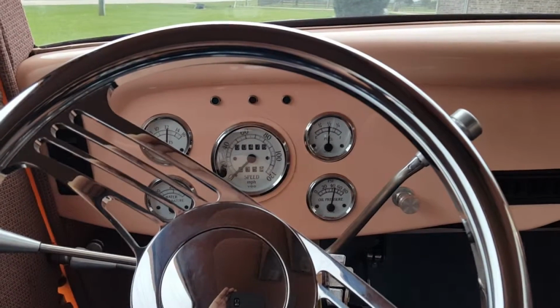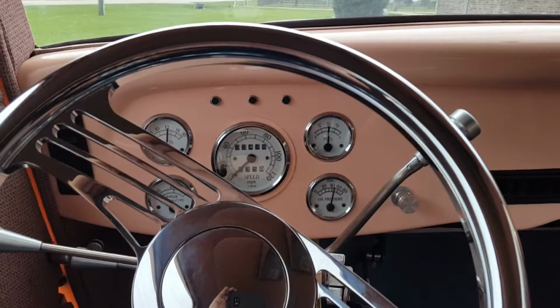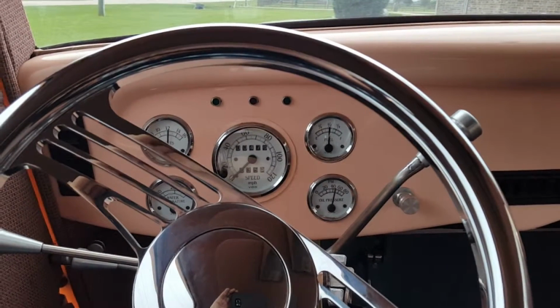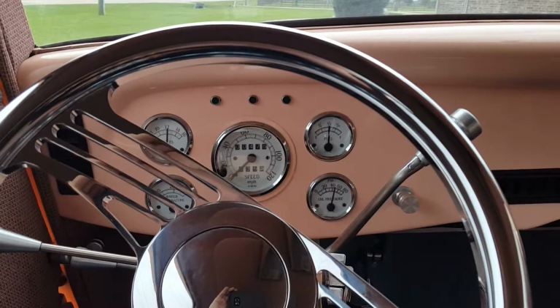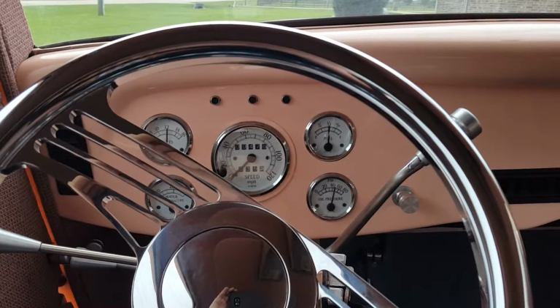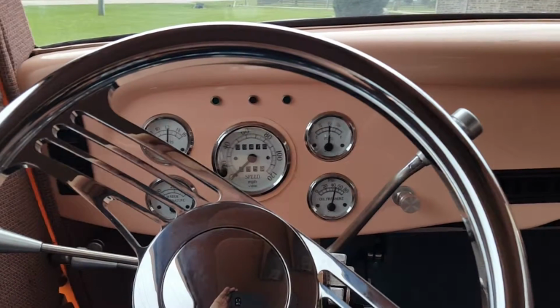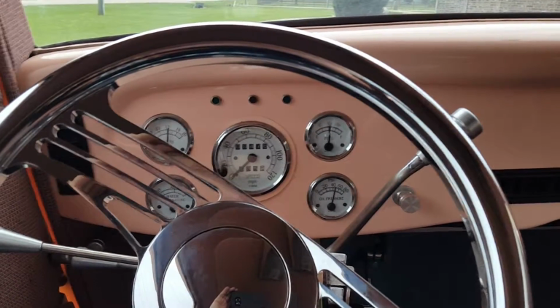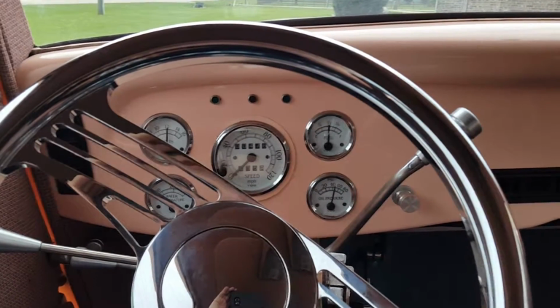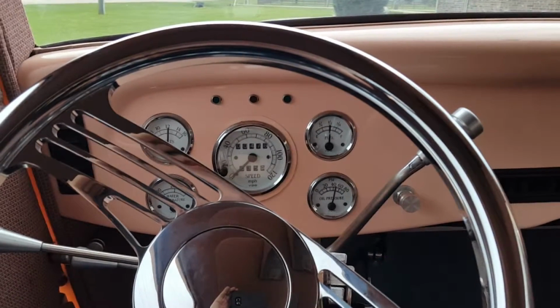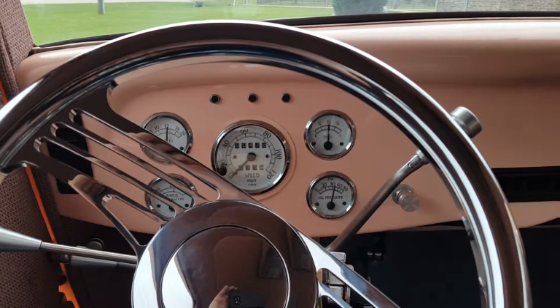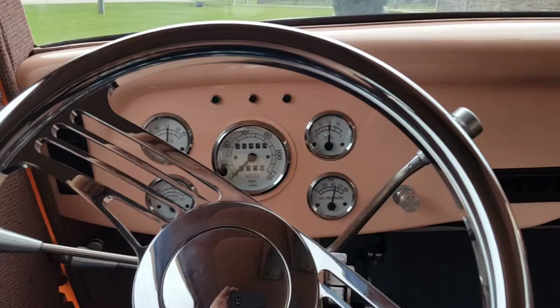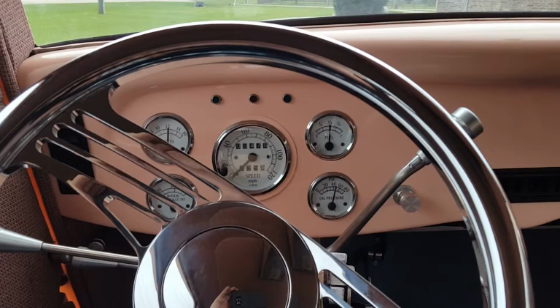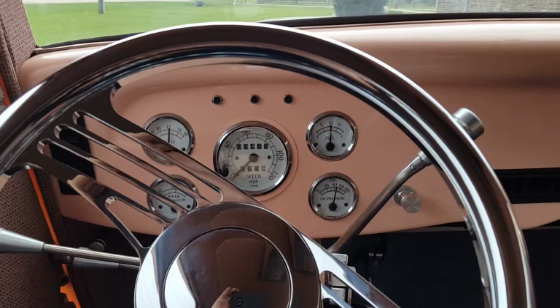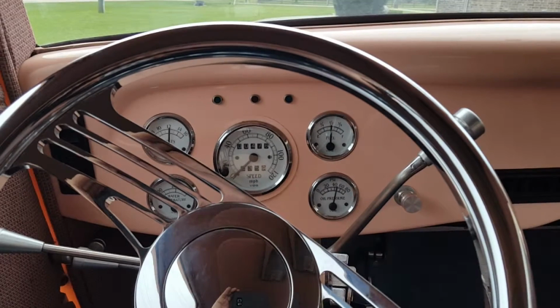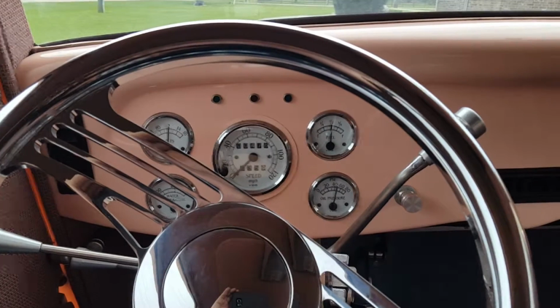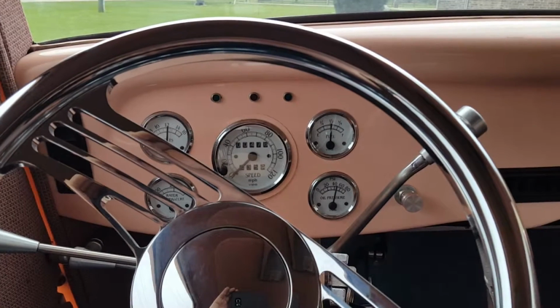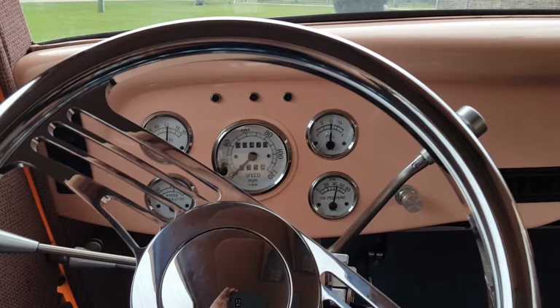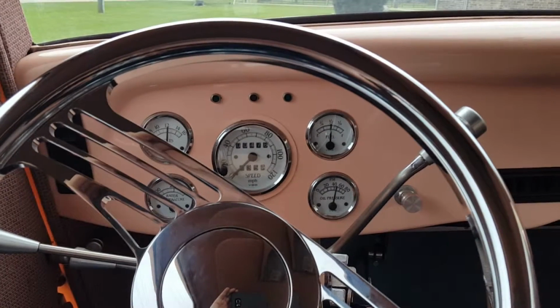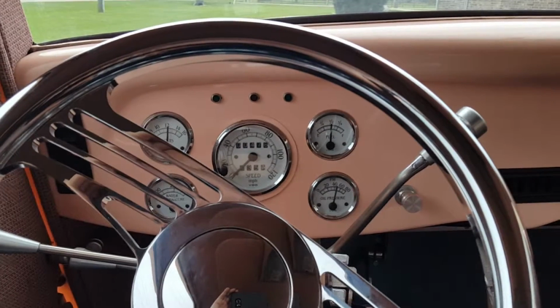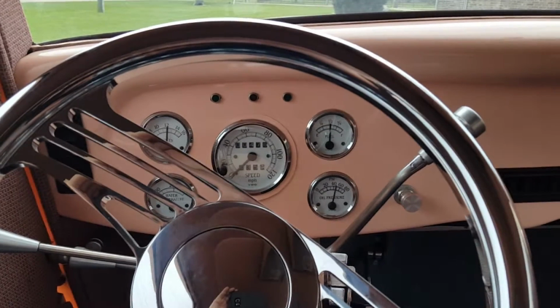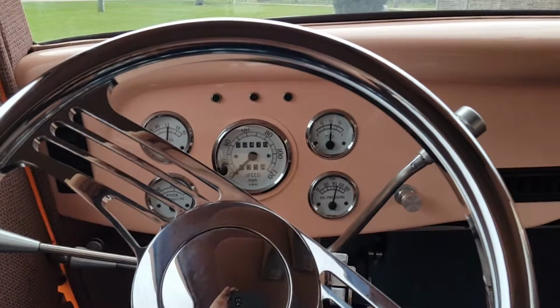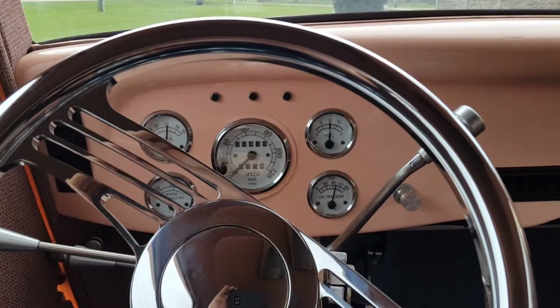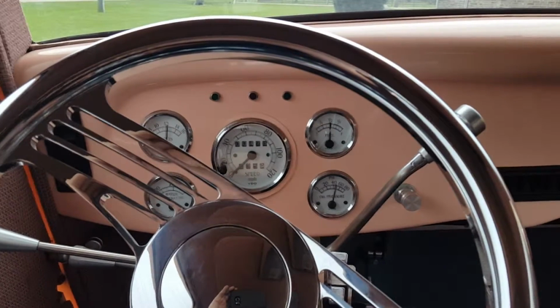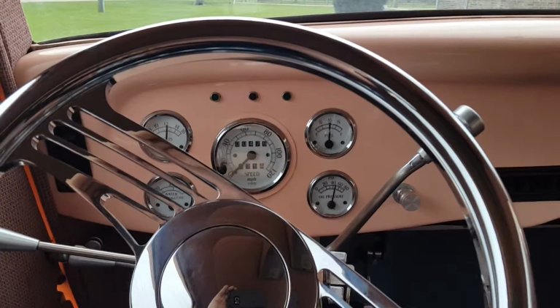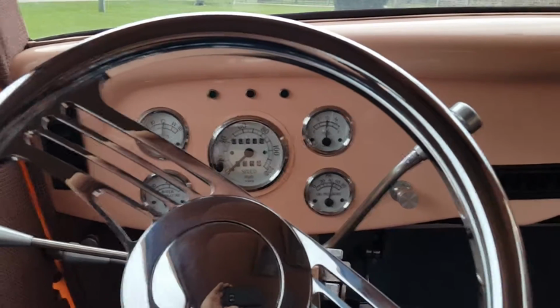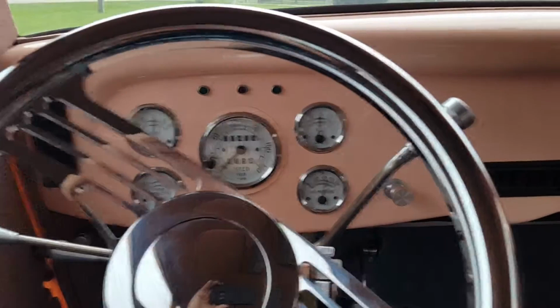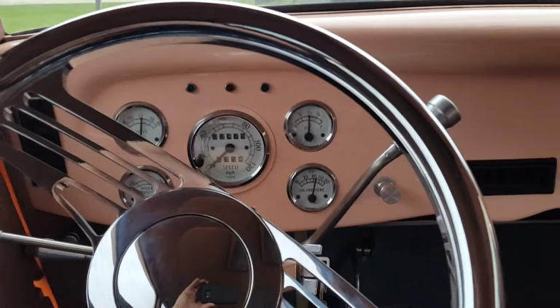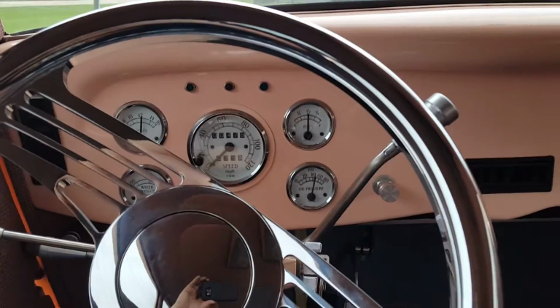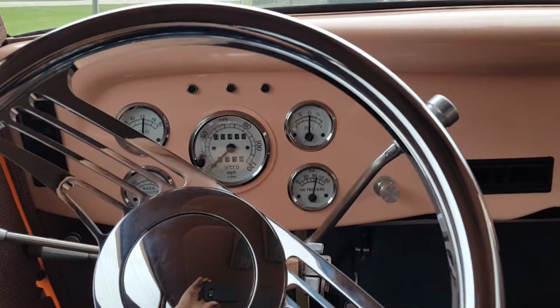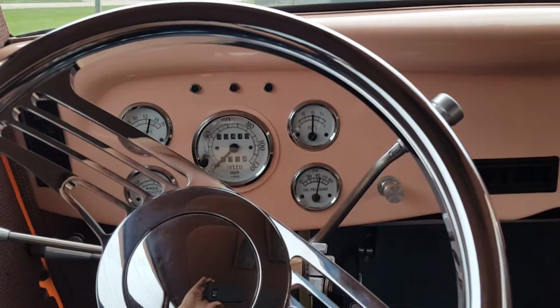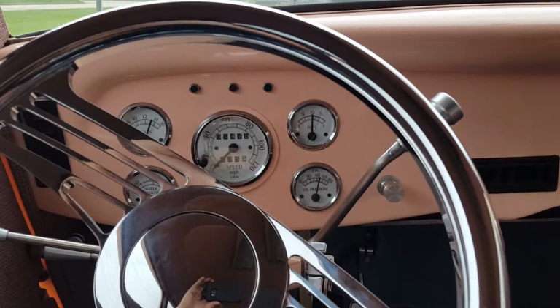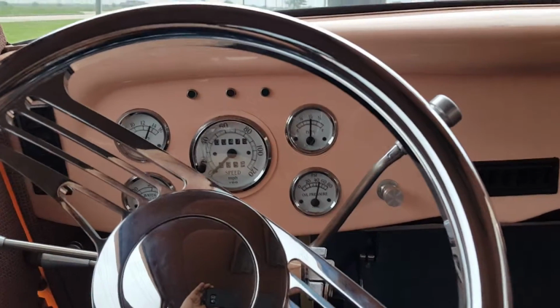Disc brakes on front, drum brakes on rear. It is a Downs body — really nice and solid.